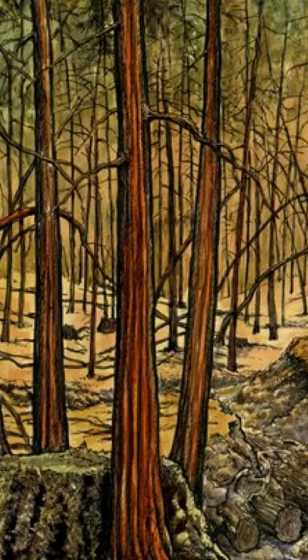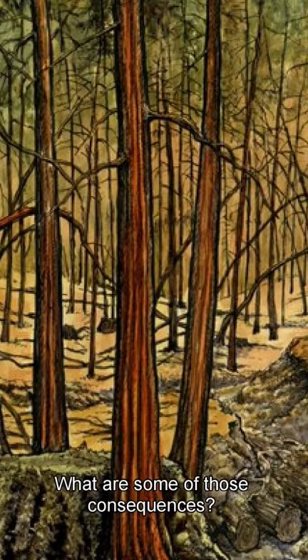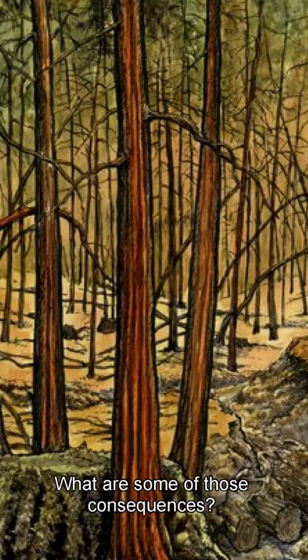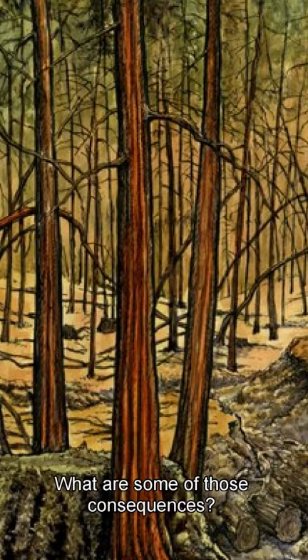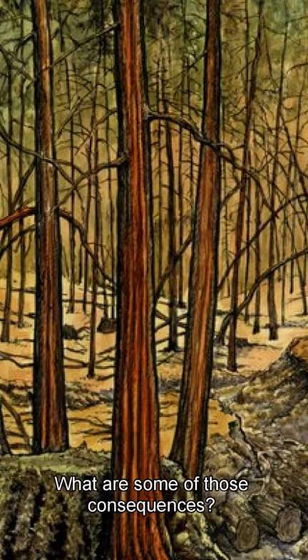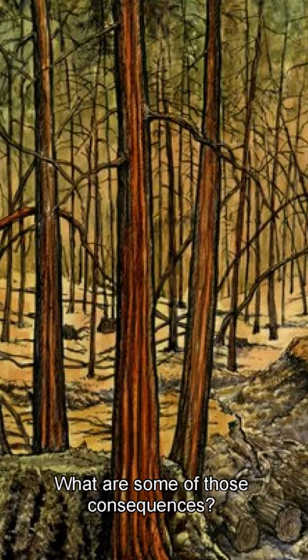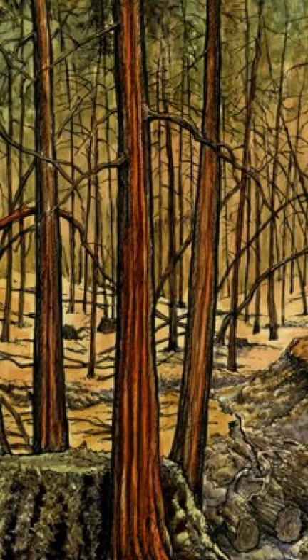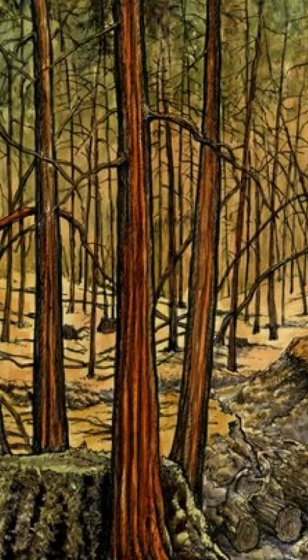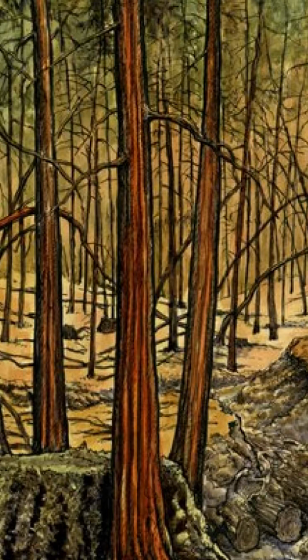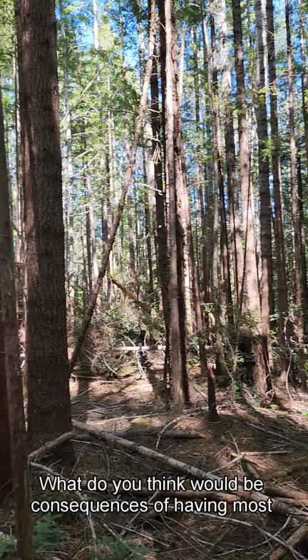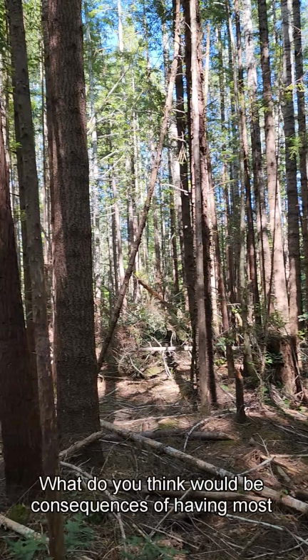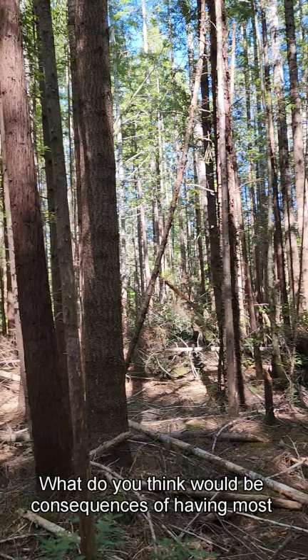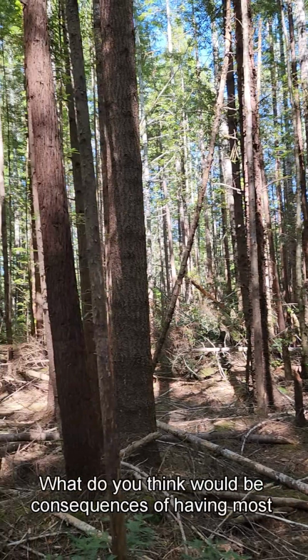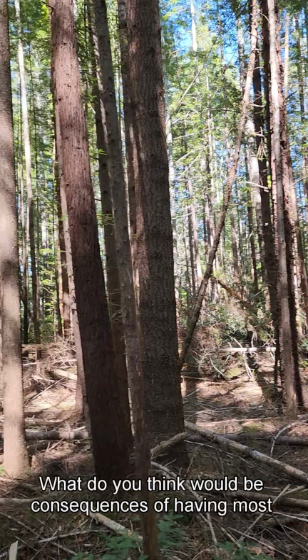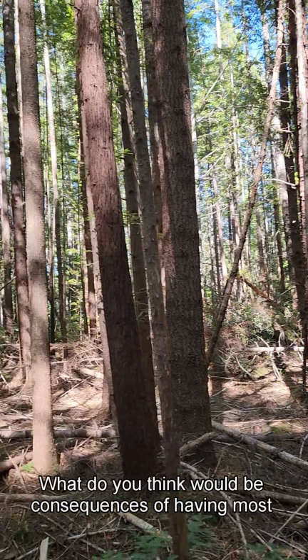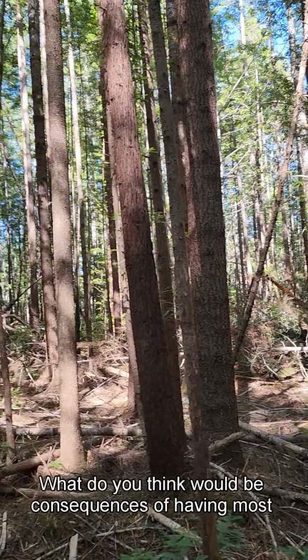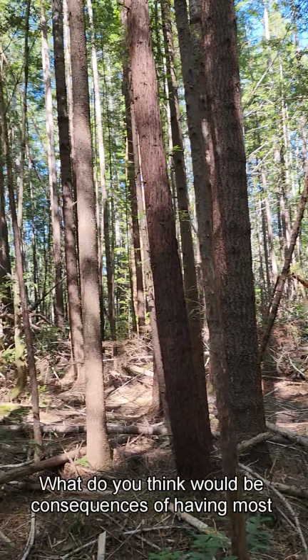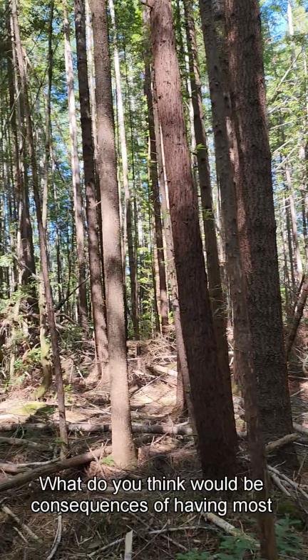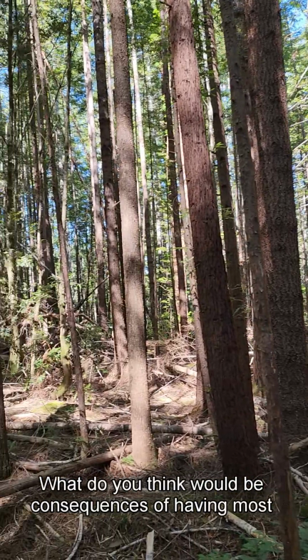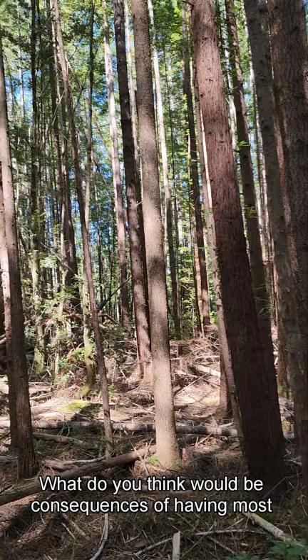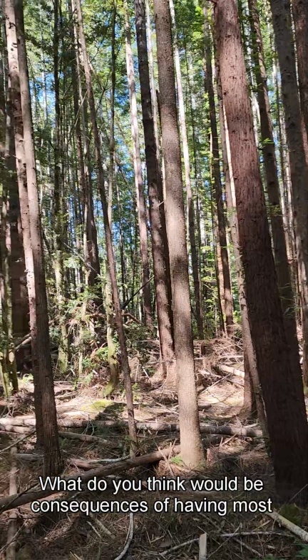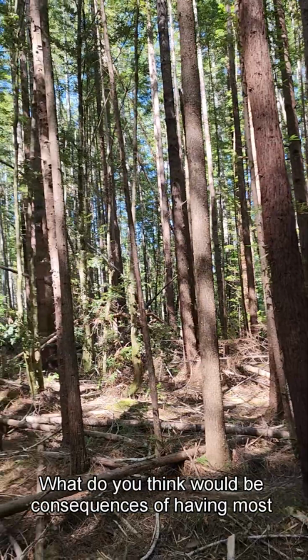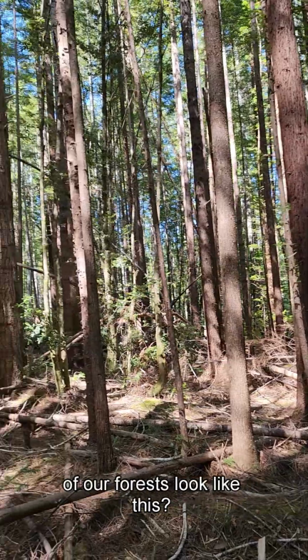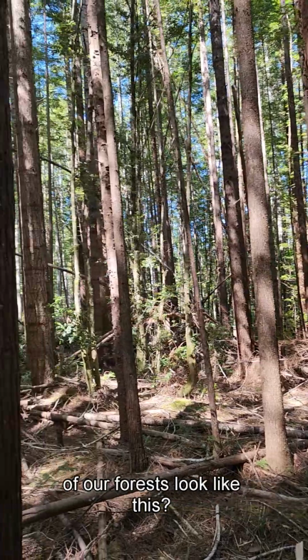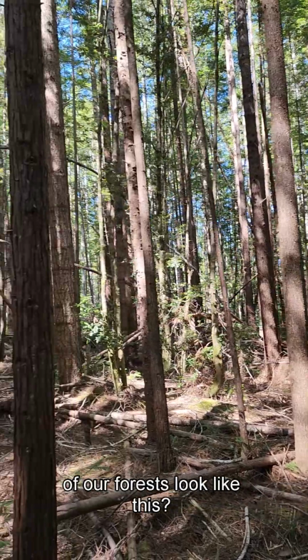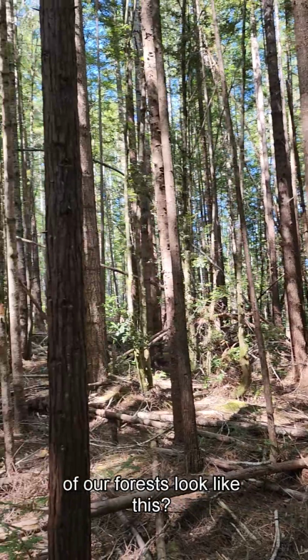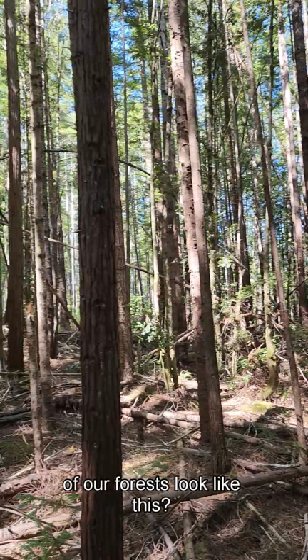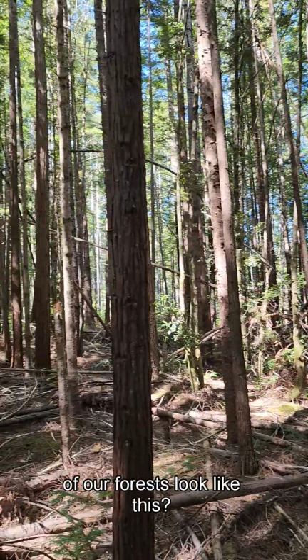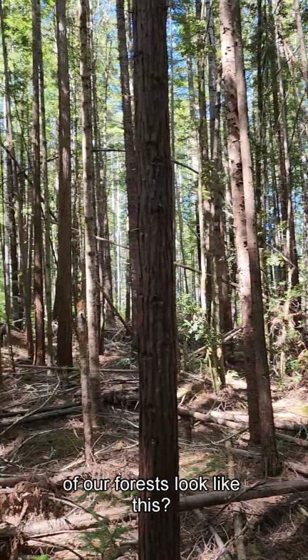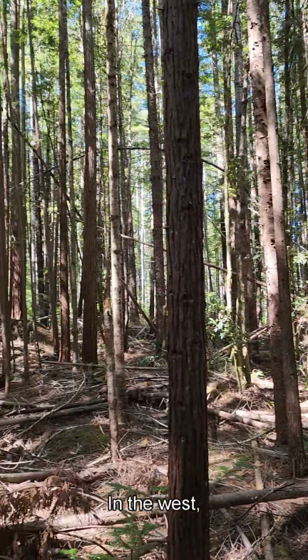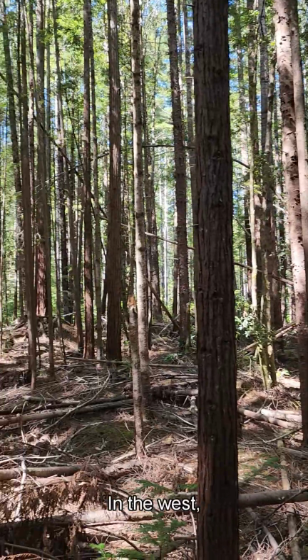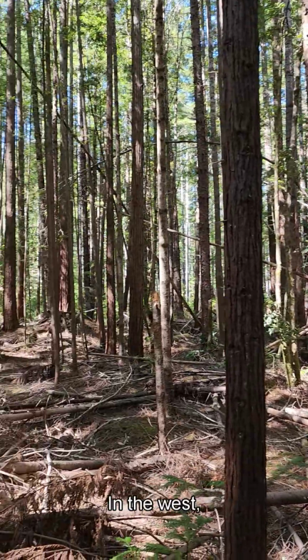What are some of those consequences? What do you think would be the consequences of having most of our forests look like this in the West?